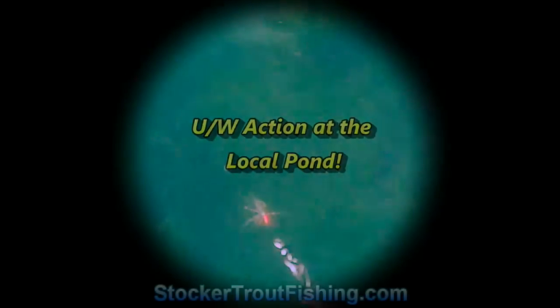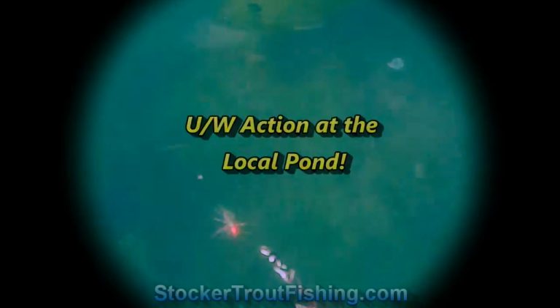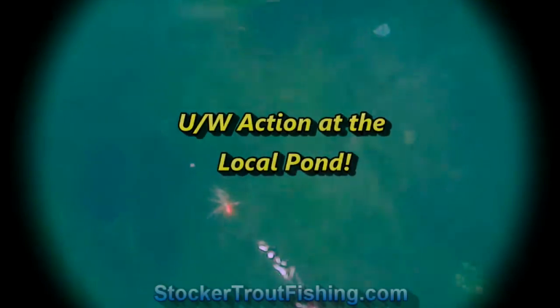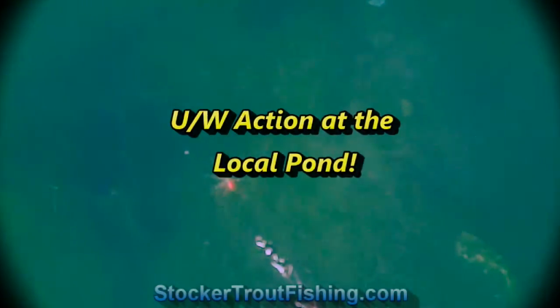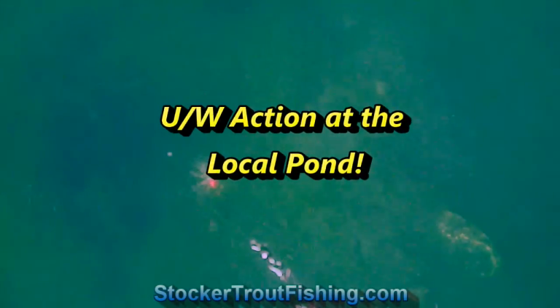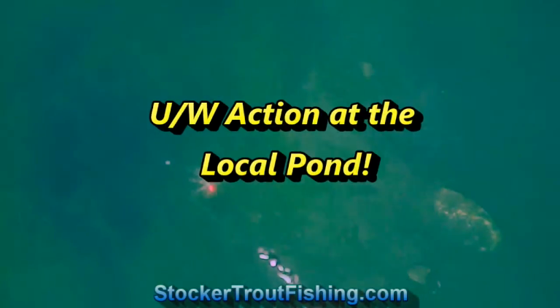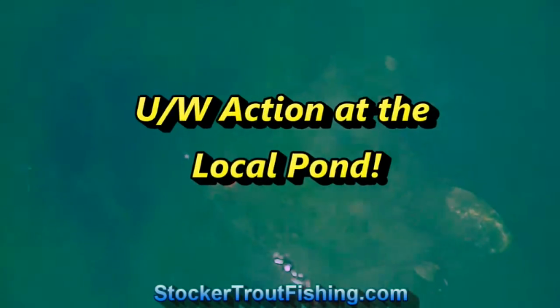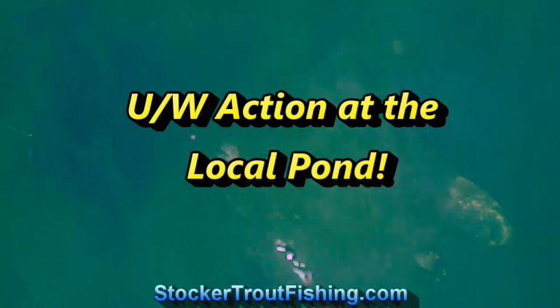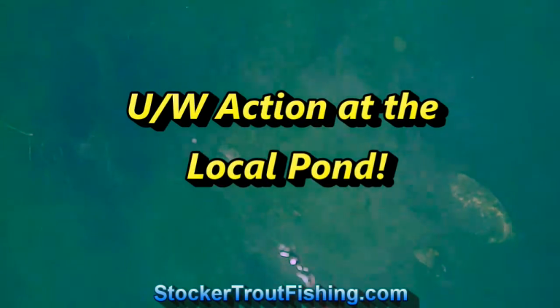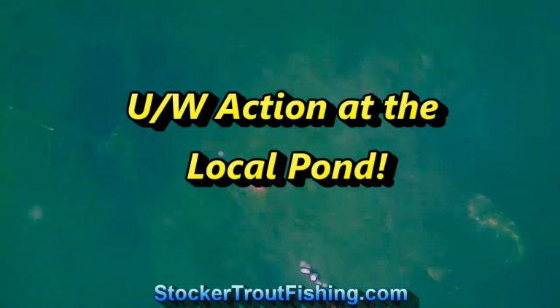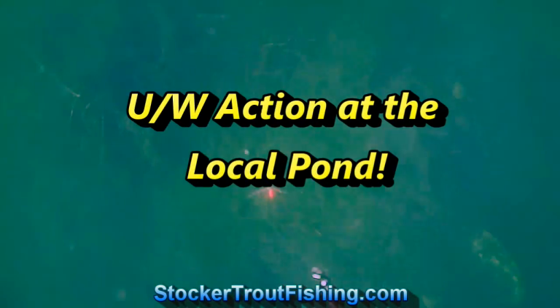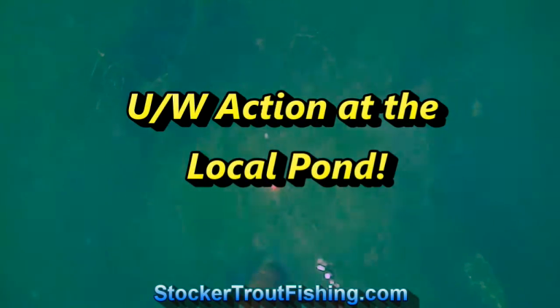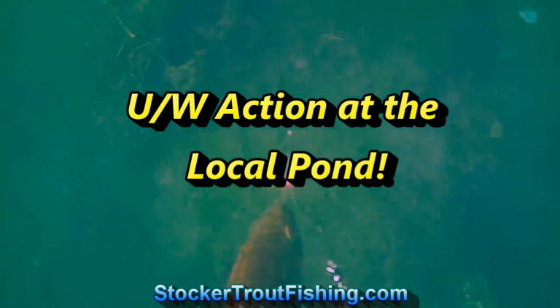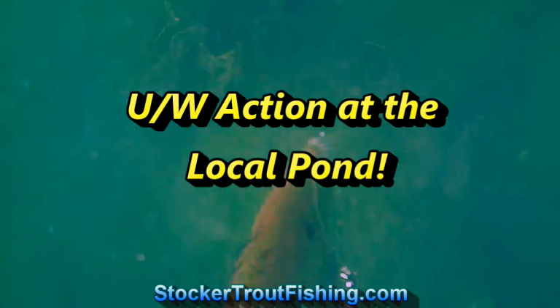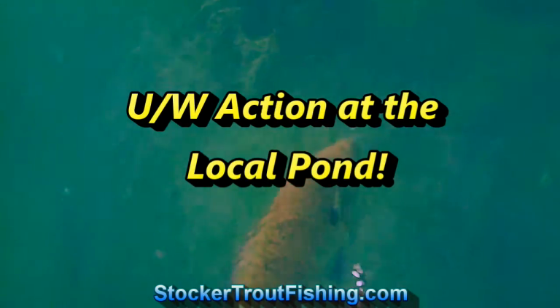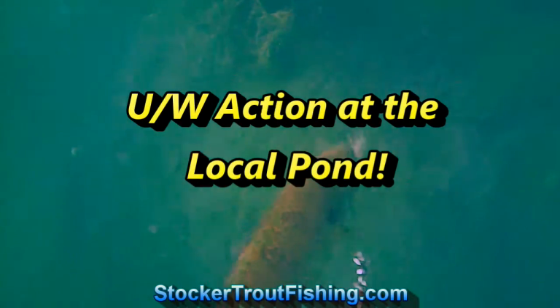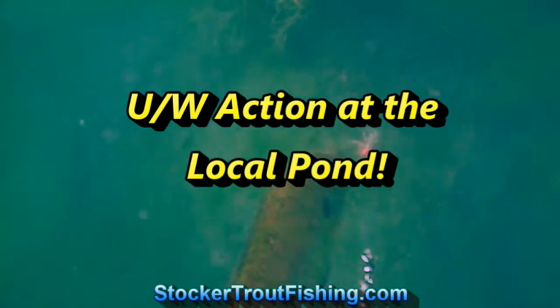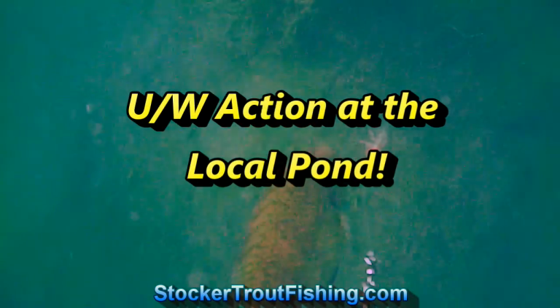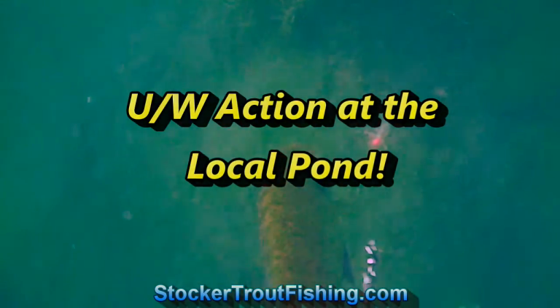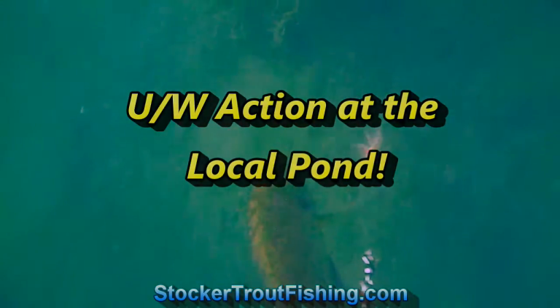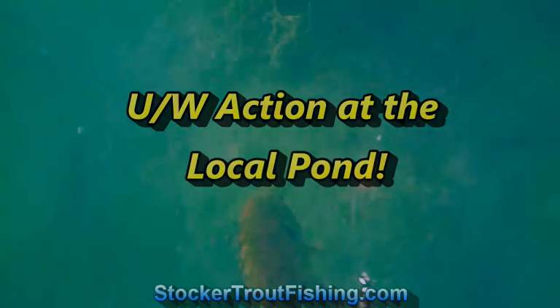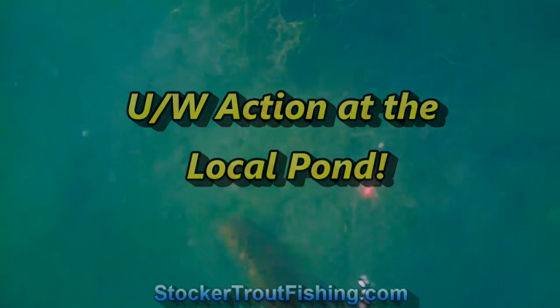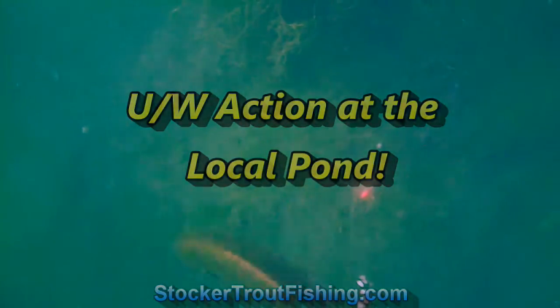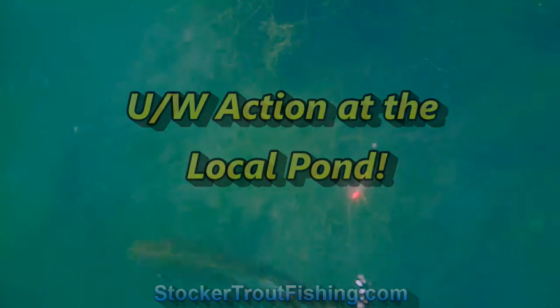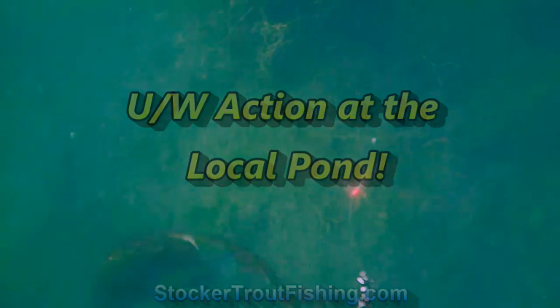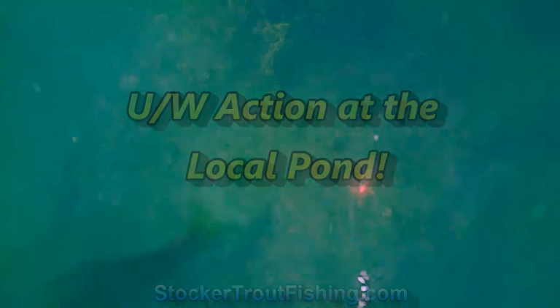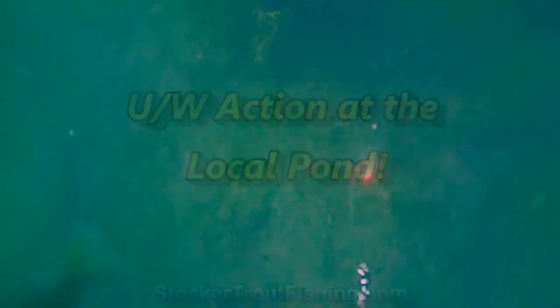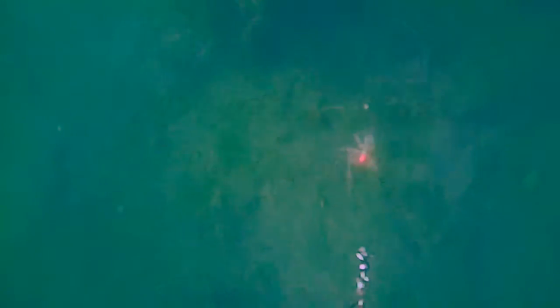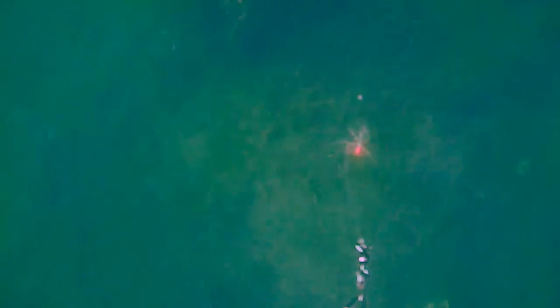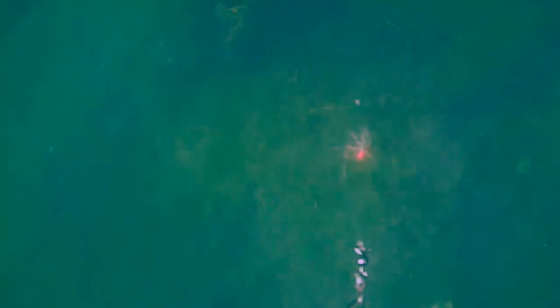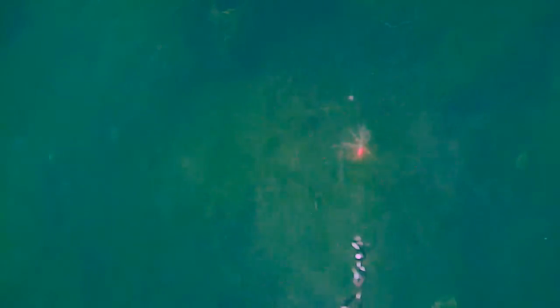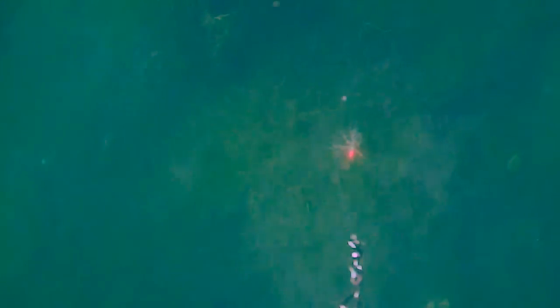Underwater action at the local pond. We're headed out to Kroger Park, our local pond, and brought the water wolf camera just to check things out.